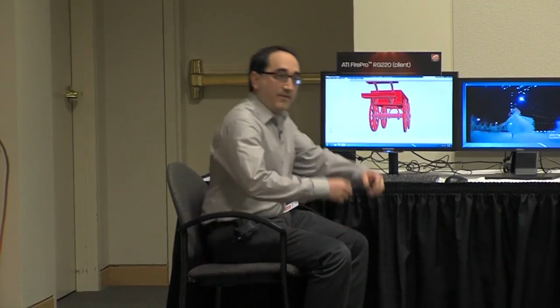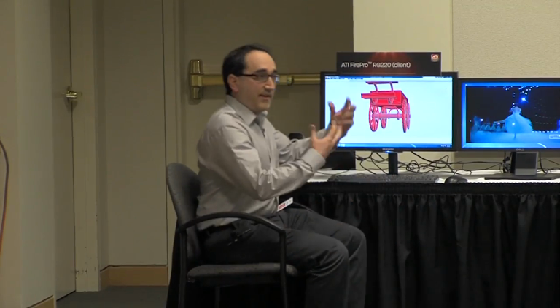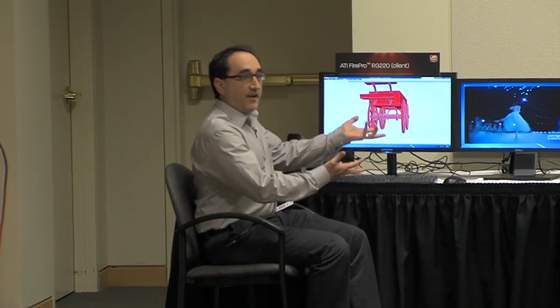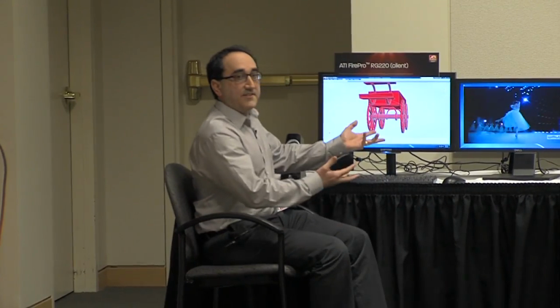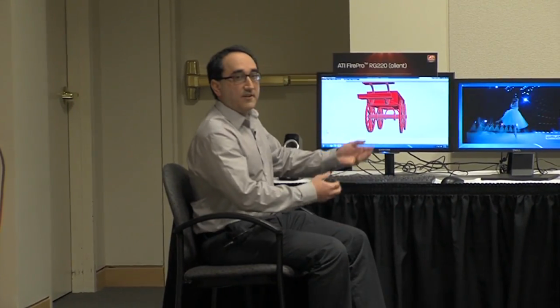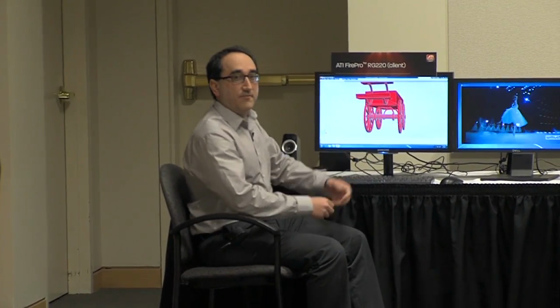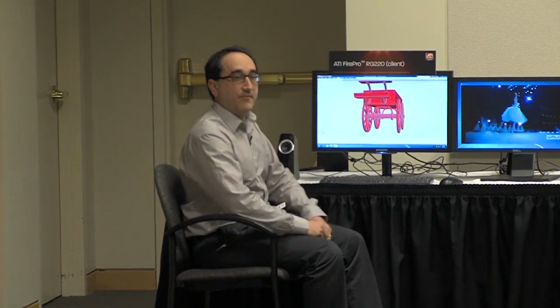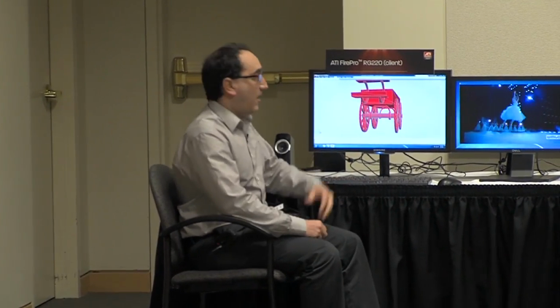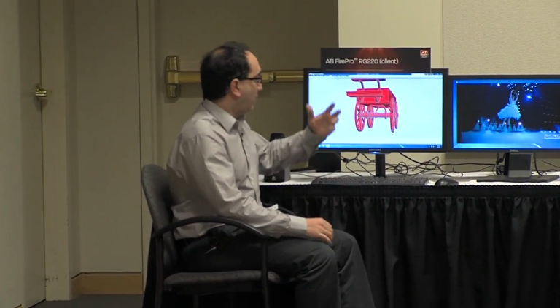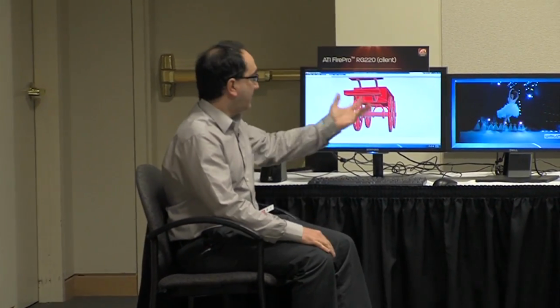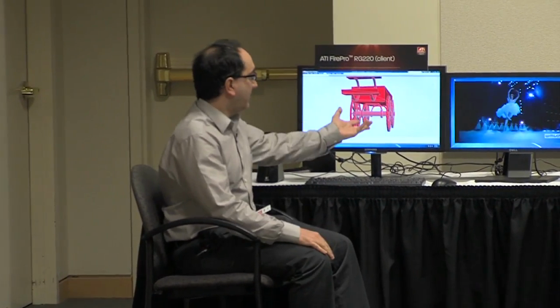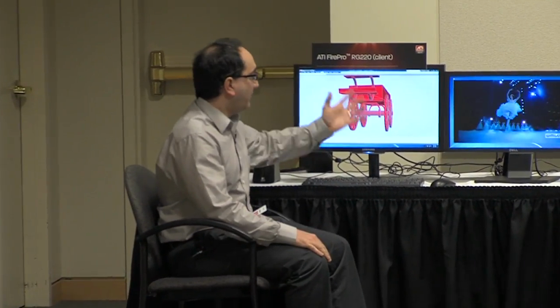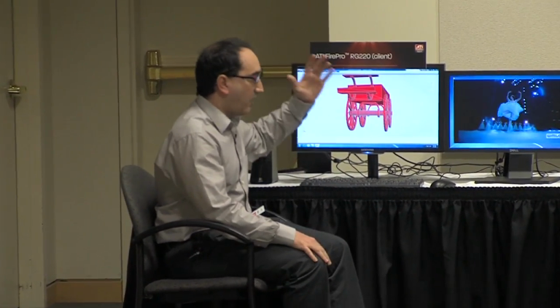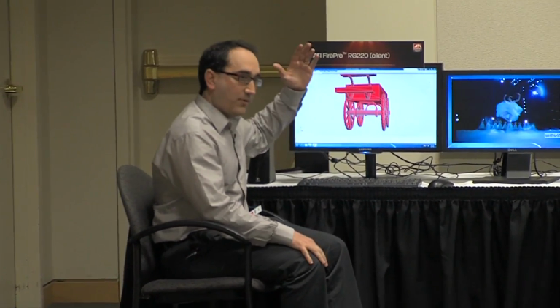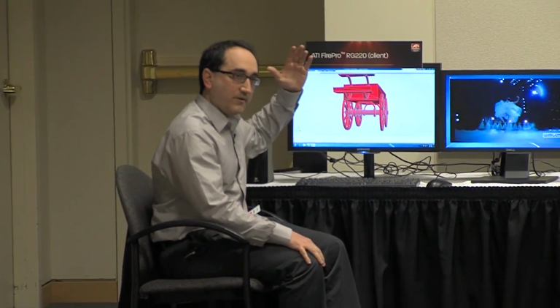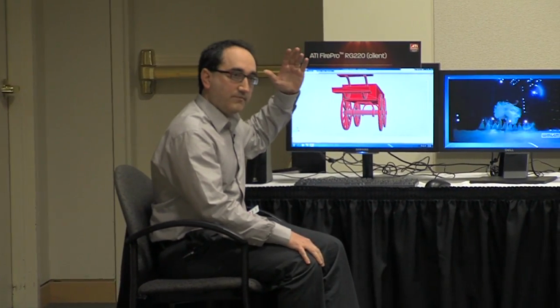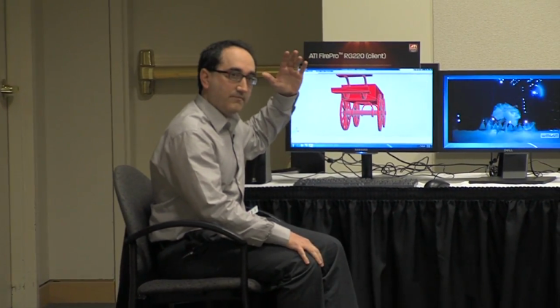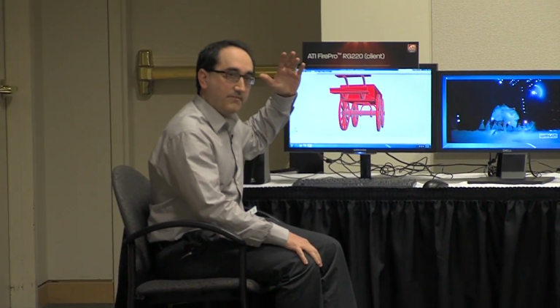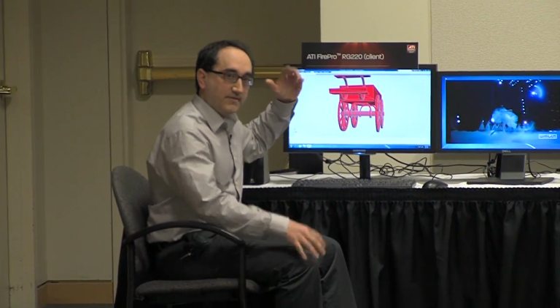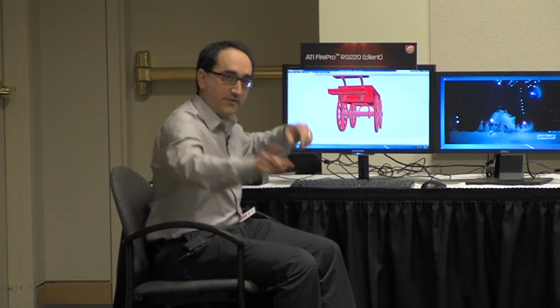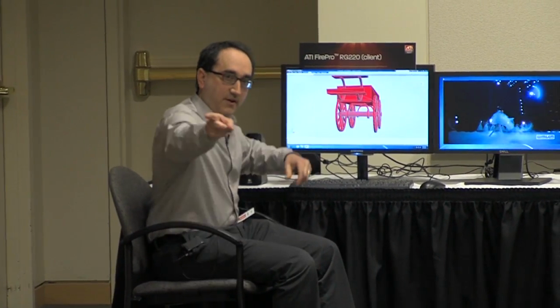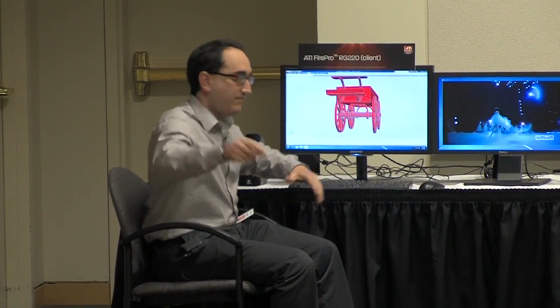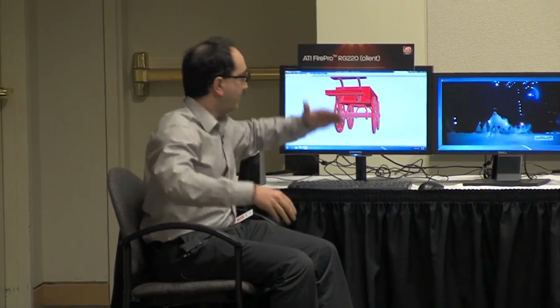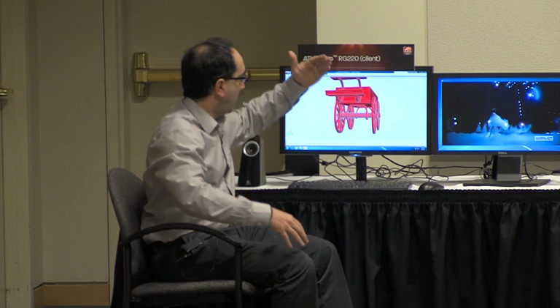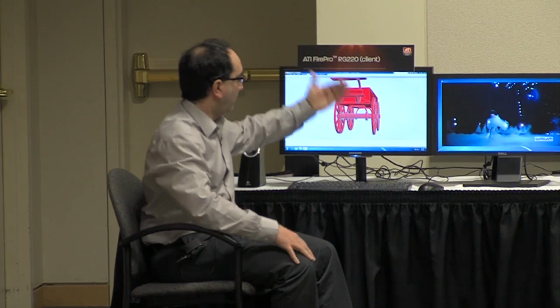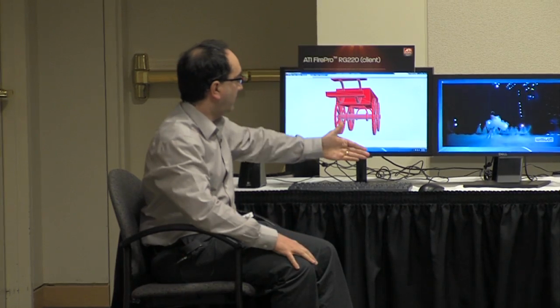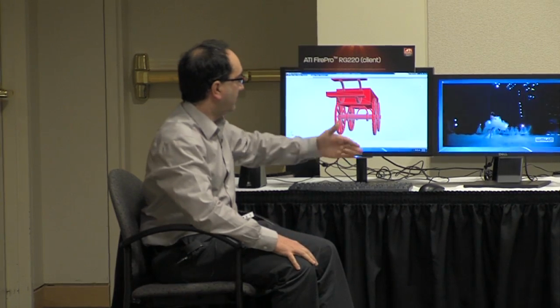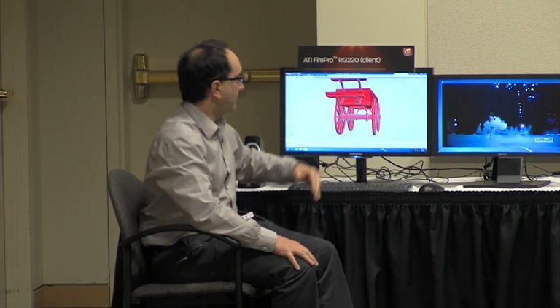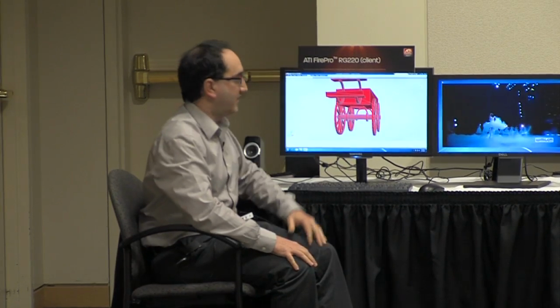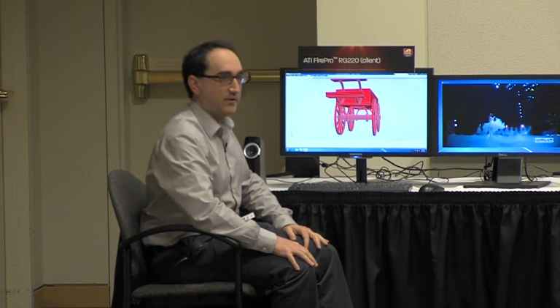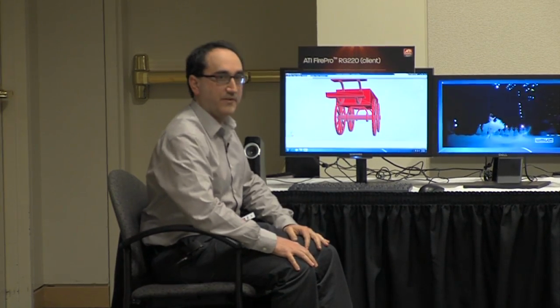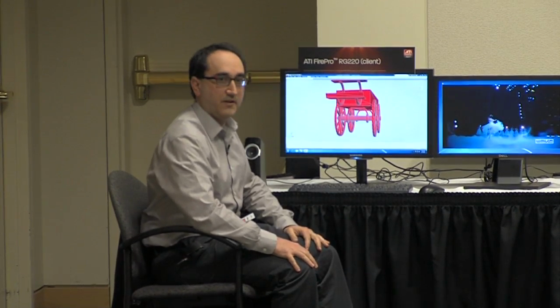The thin client is here, all your hardware is over there, and all the work gets done over here.